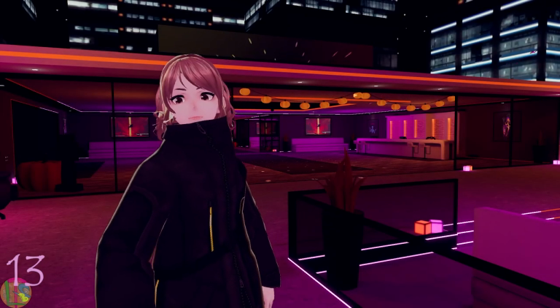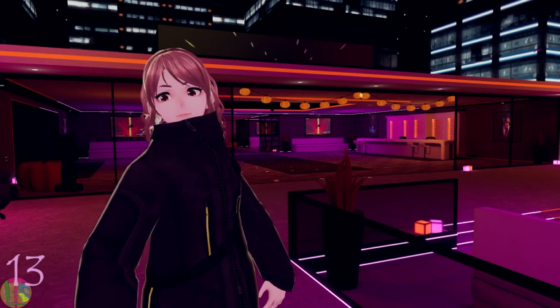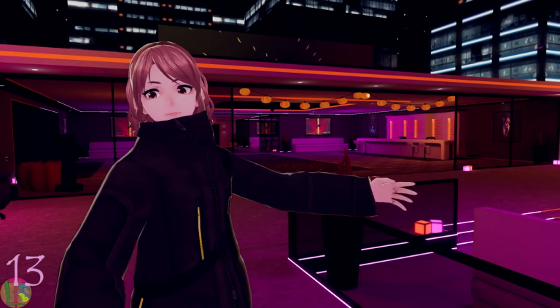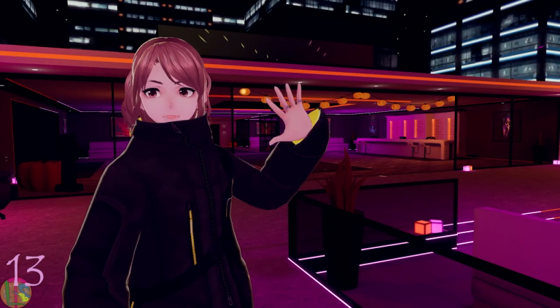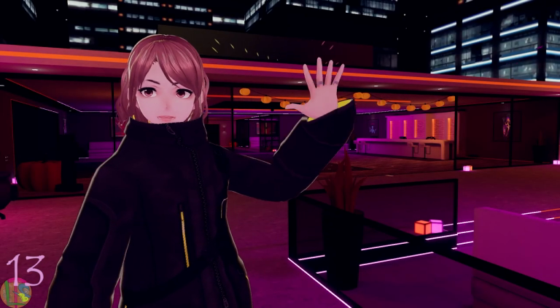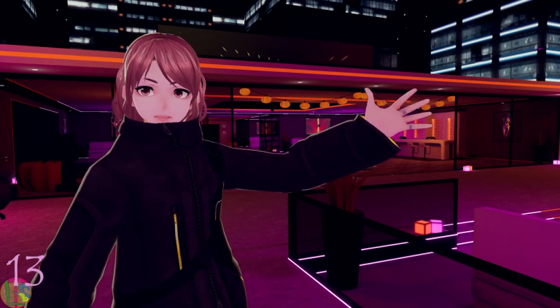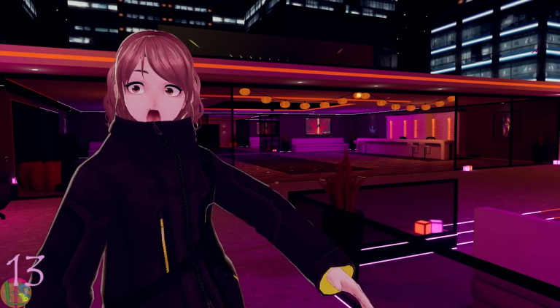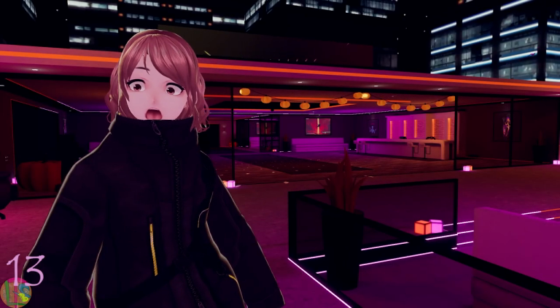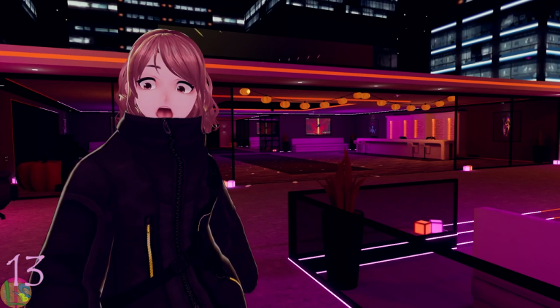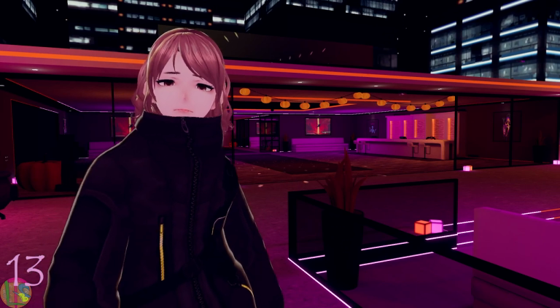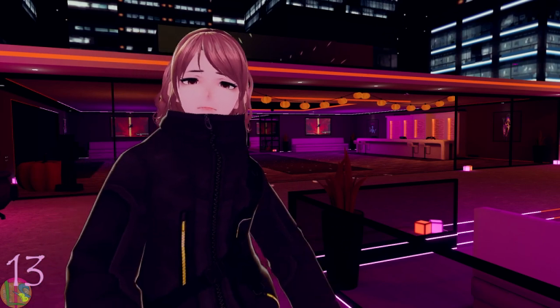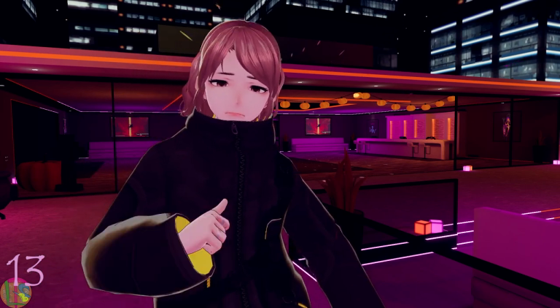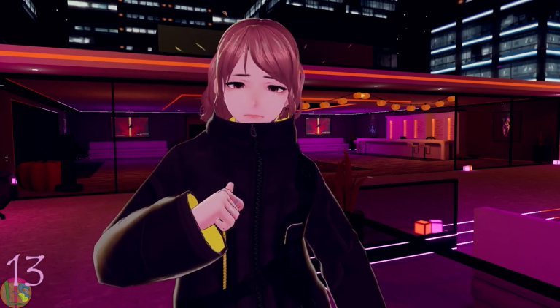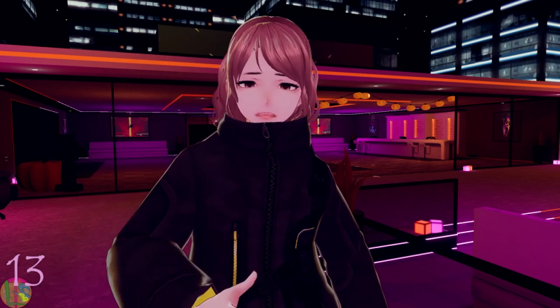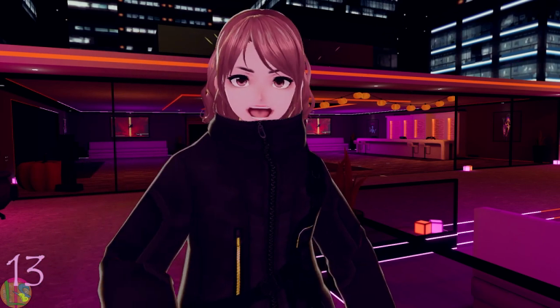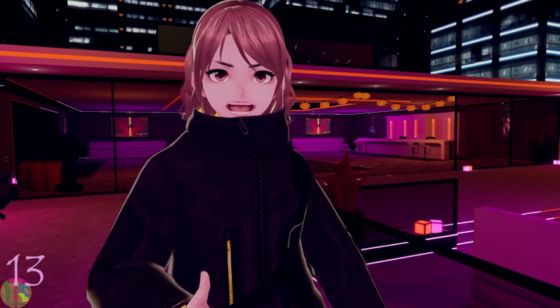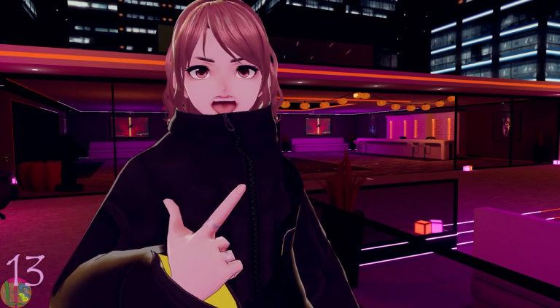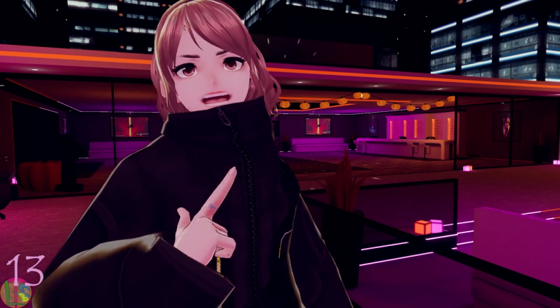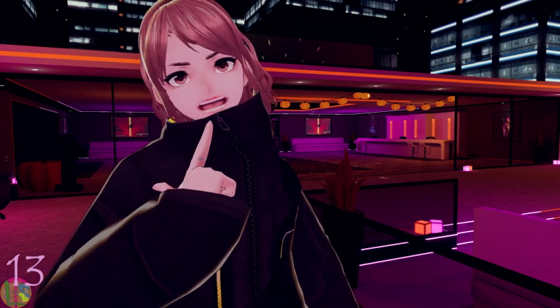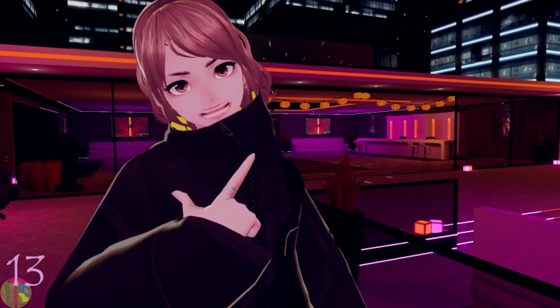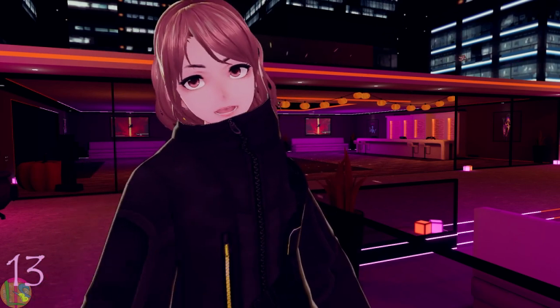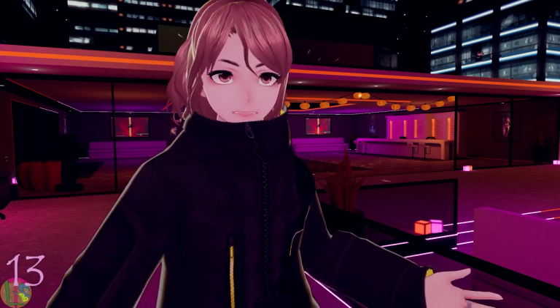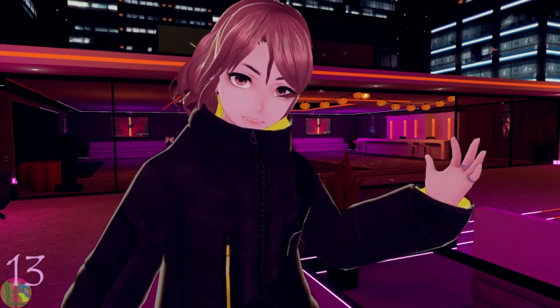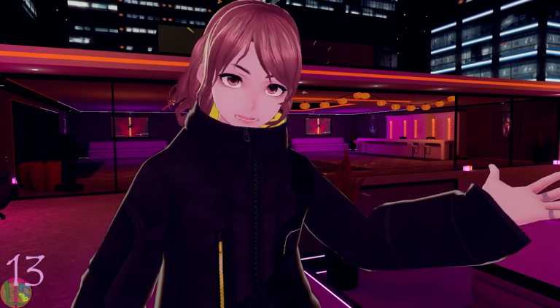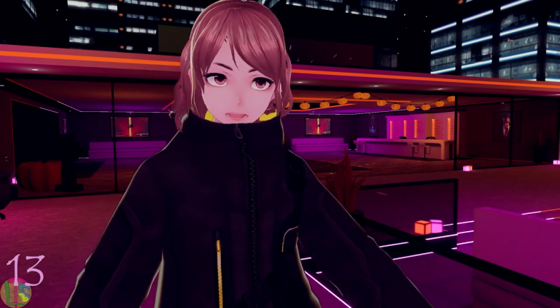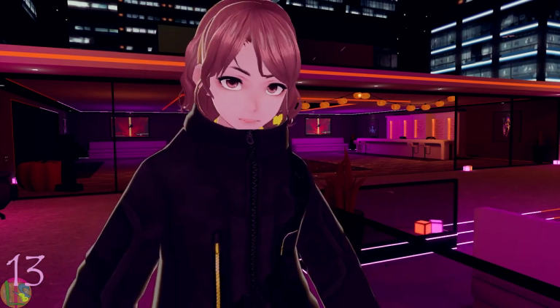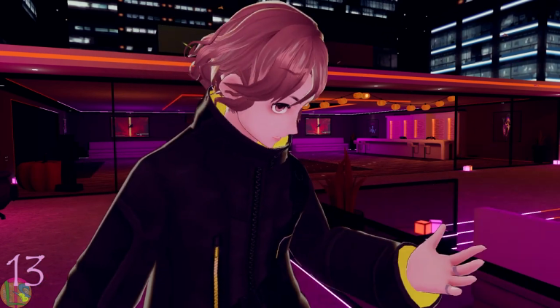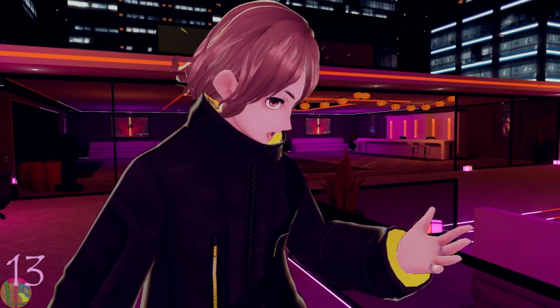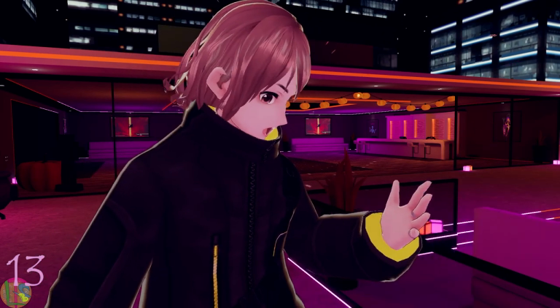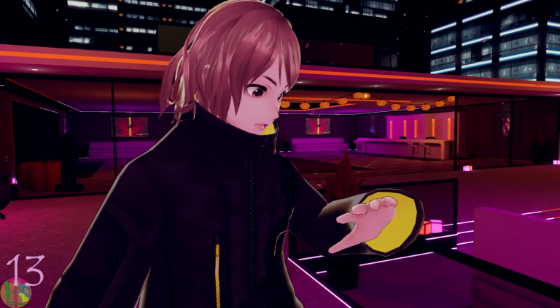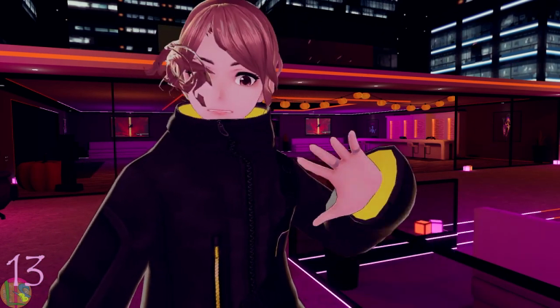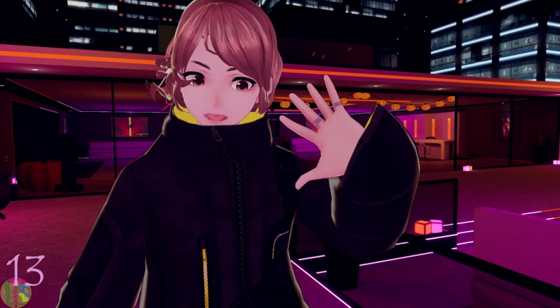Well, good evening everyone. It's Tara Quattor — yes, hello.